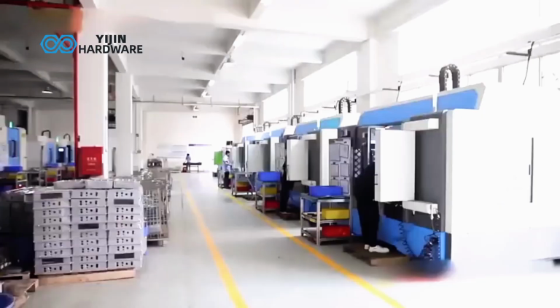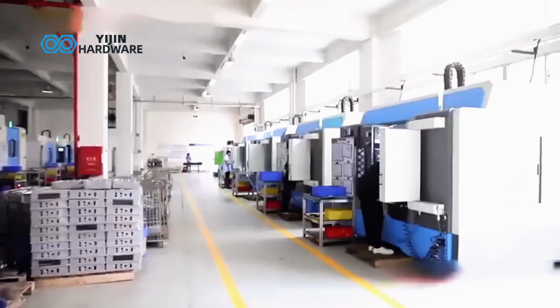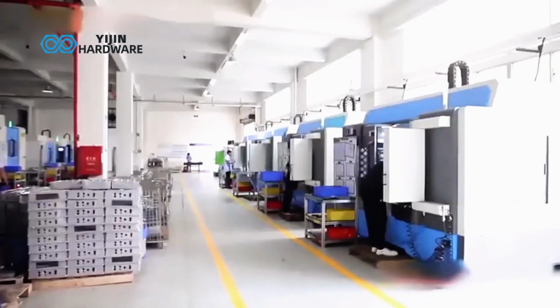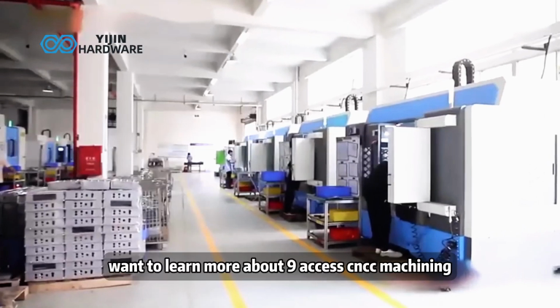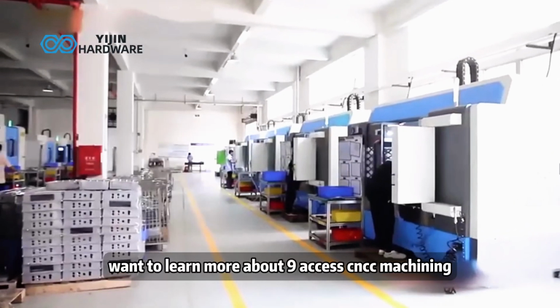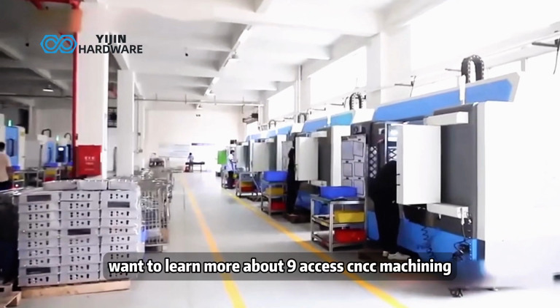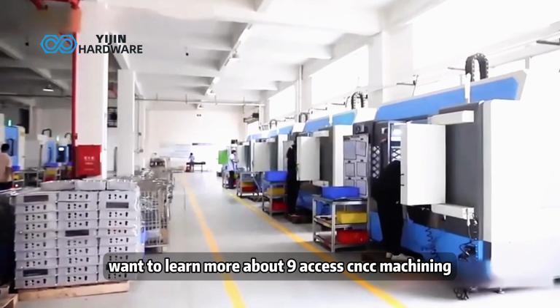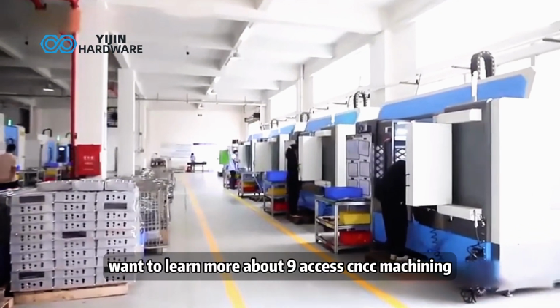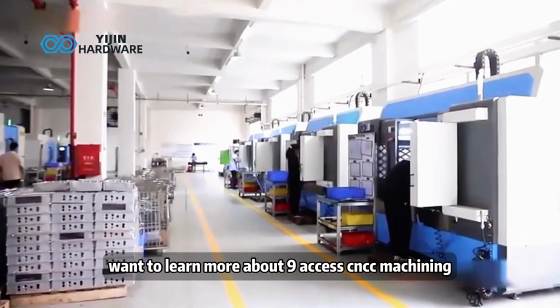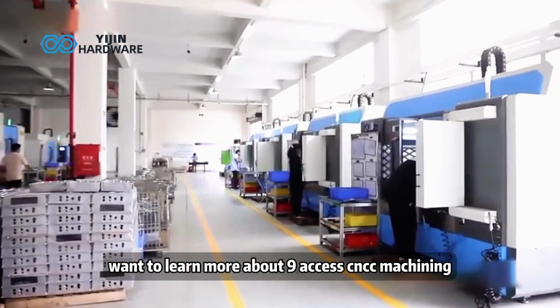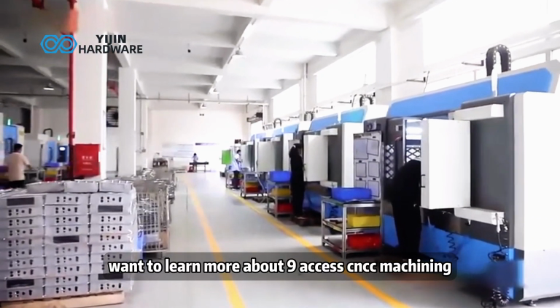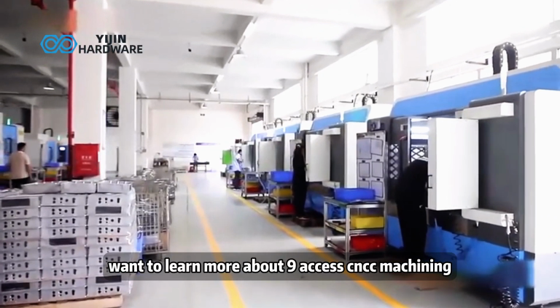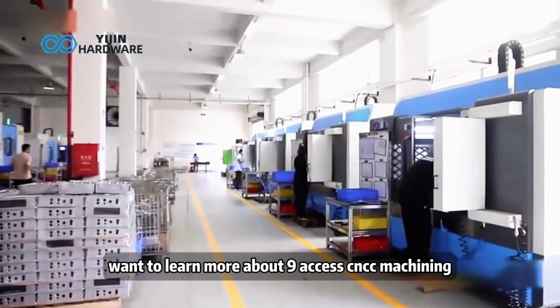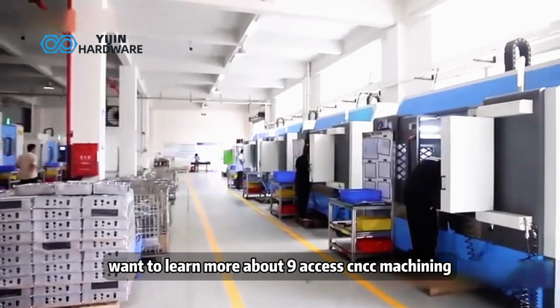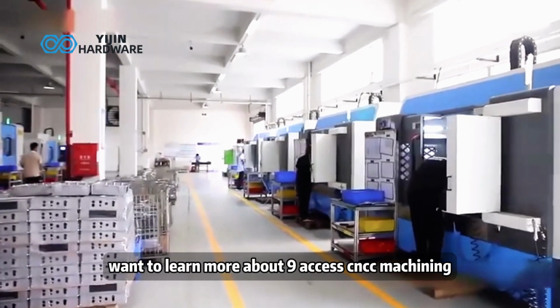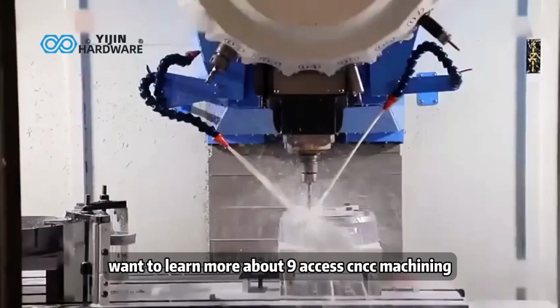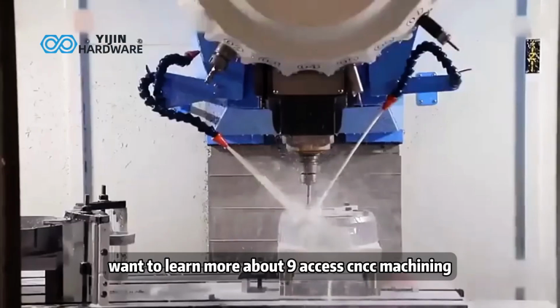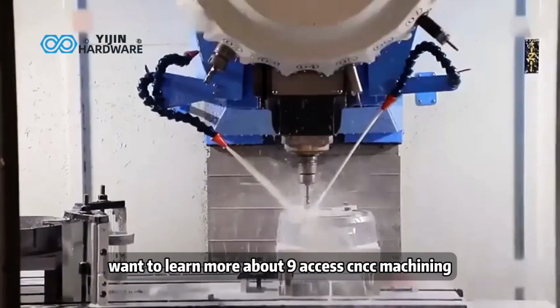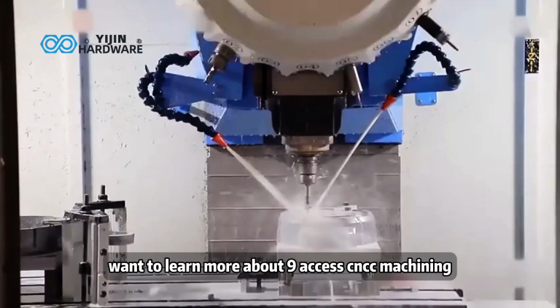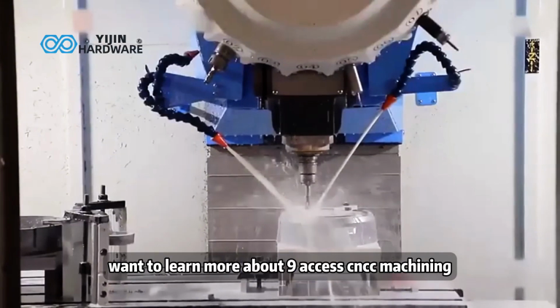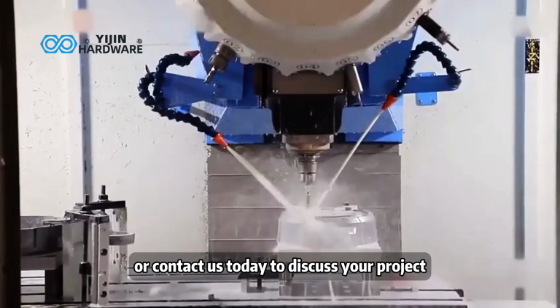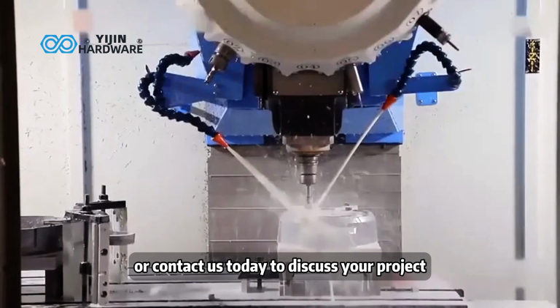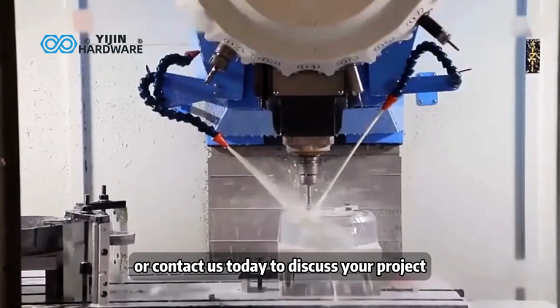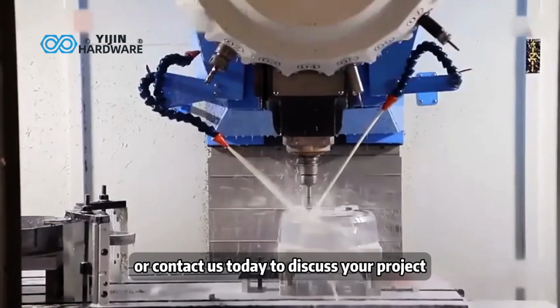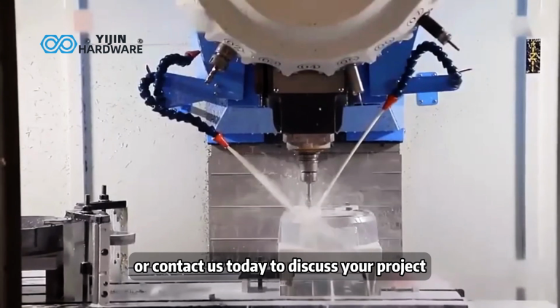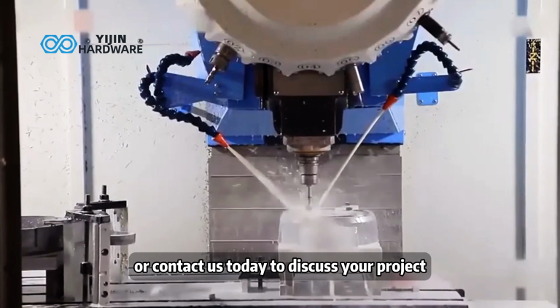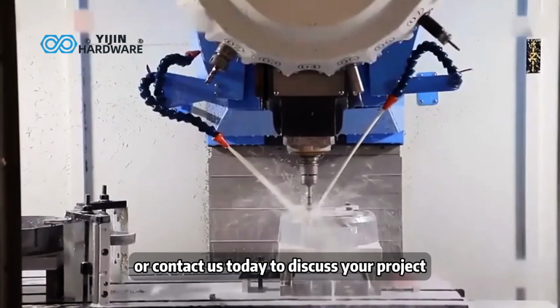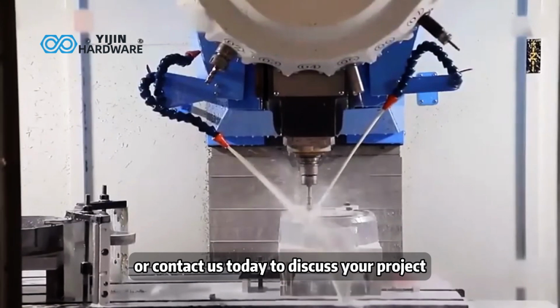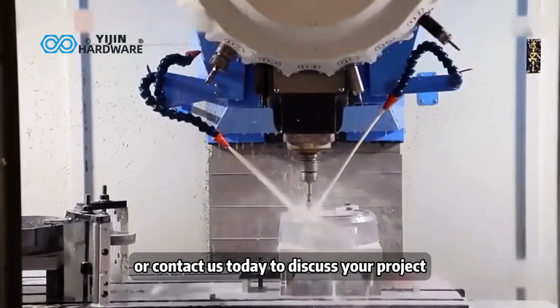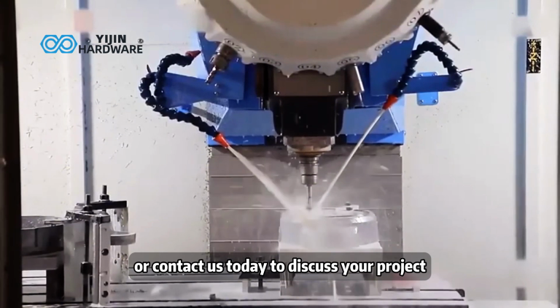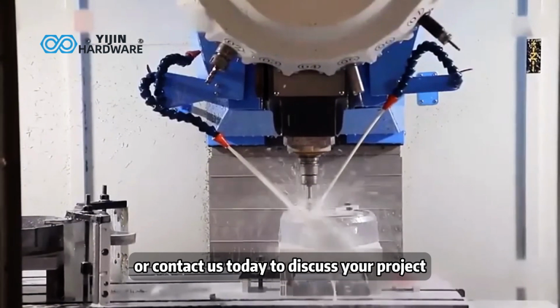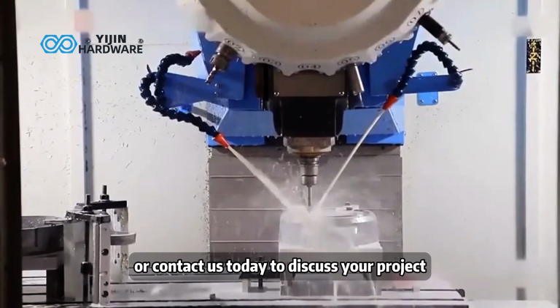Want to learn more about 9-axis CNC machining? Contact us today to discuss your project.